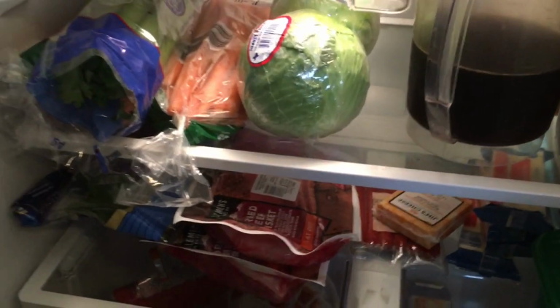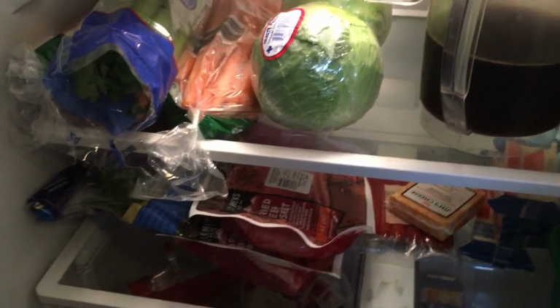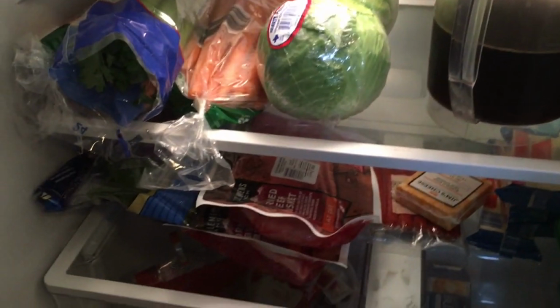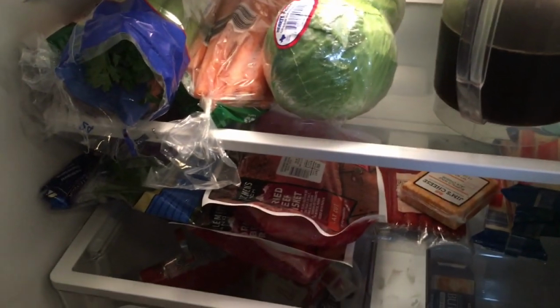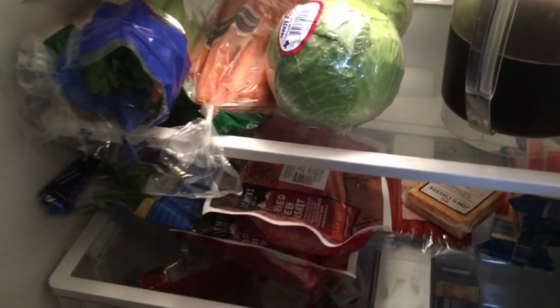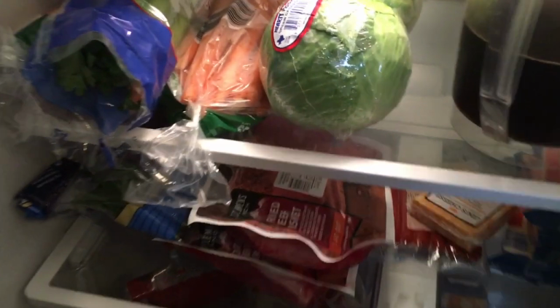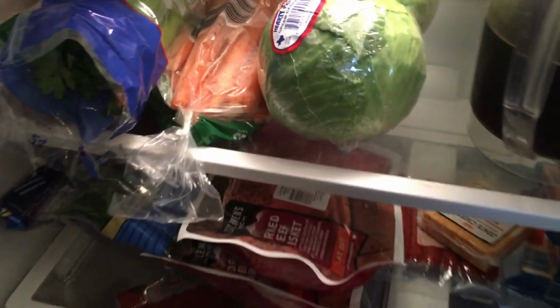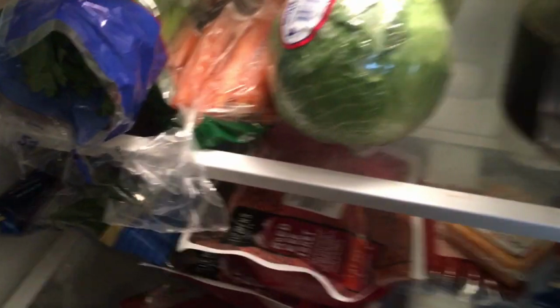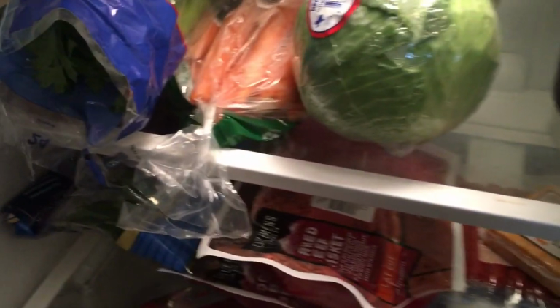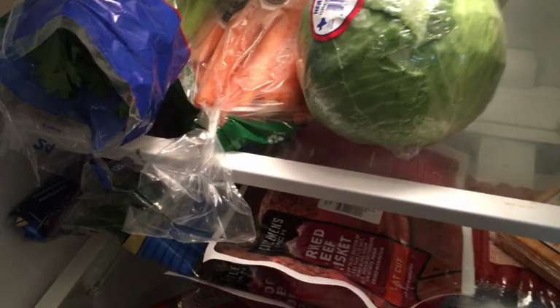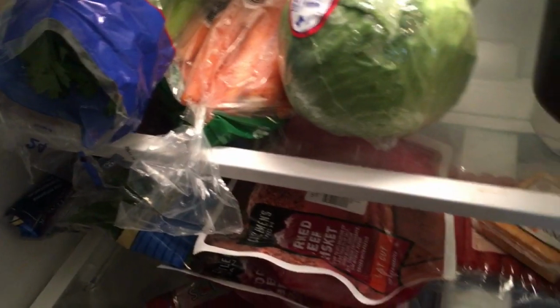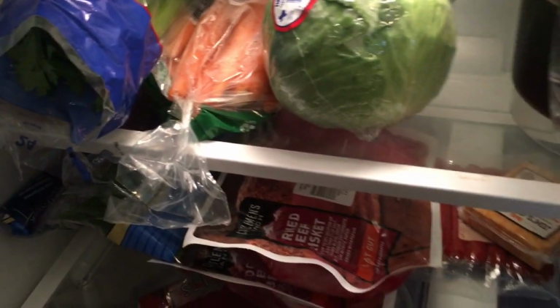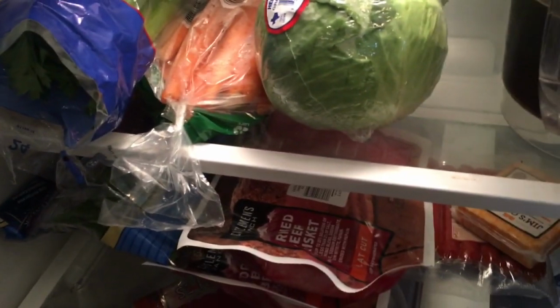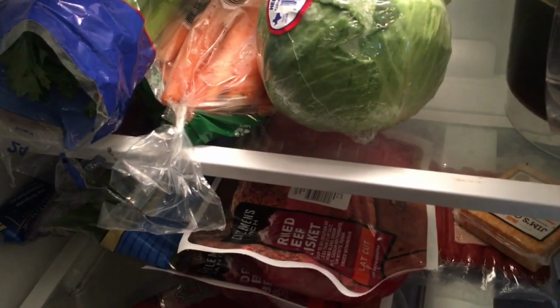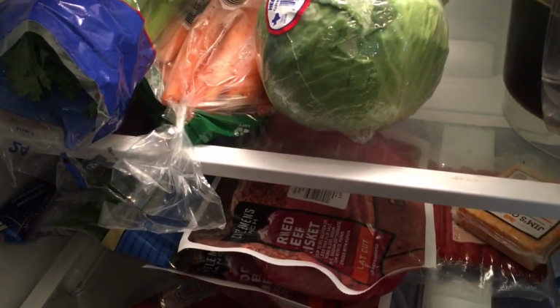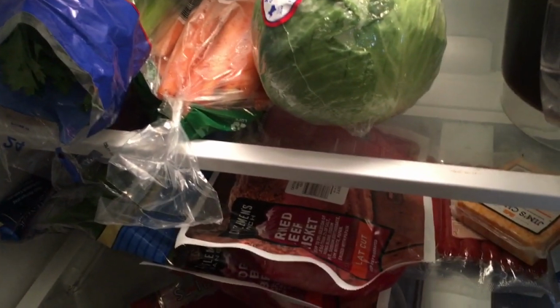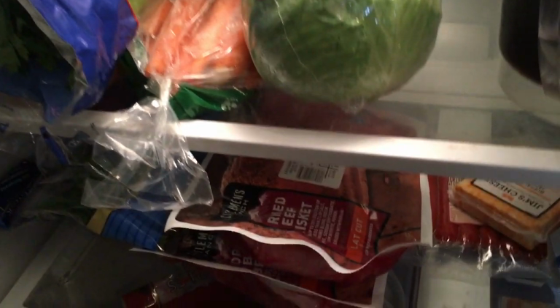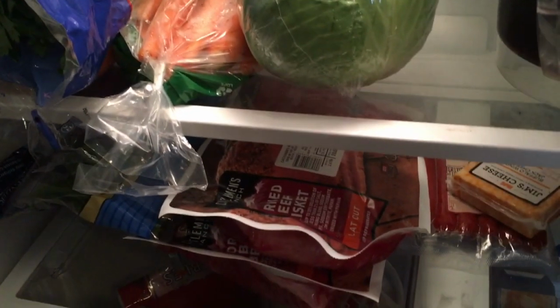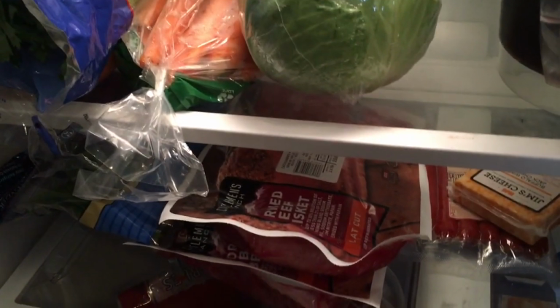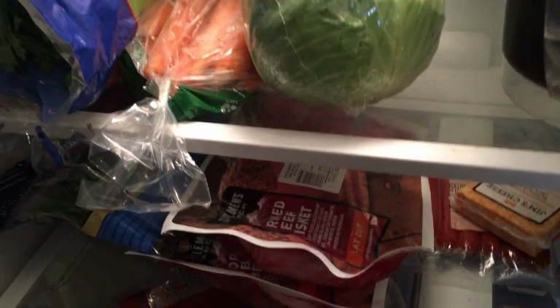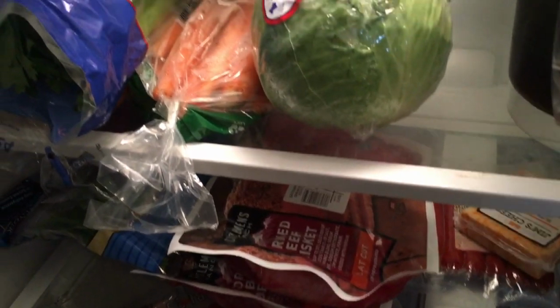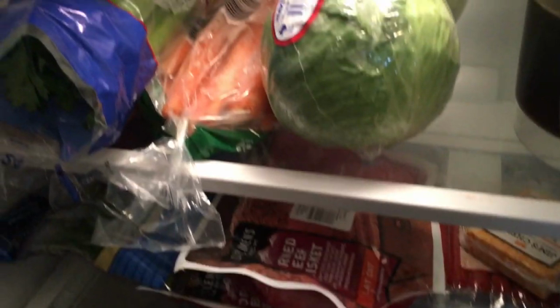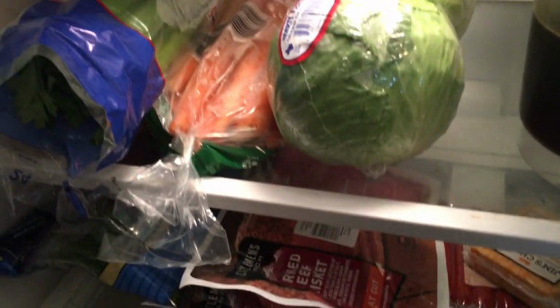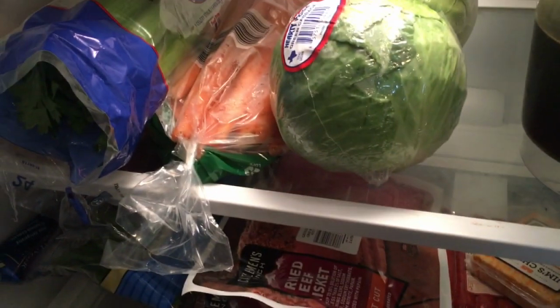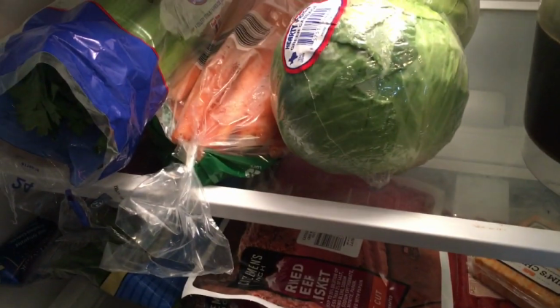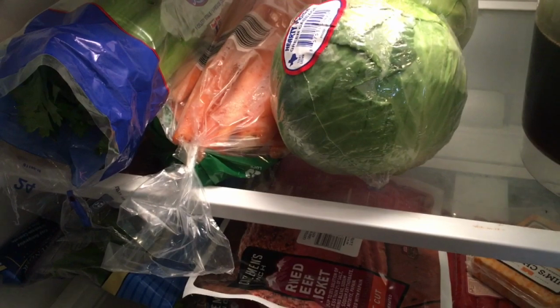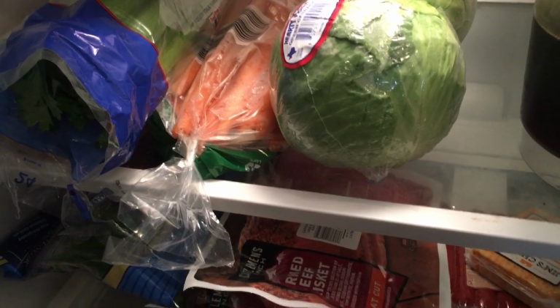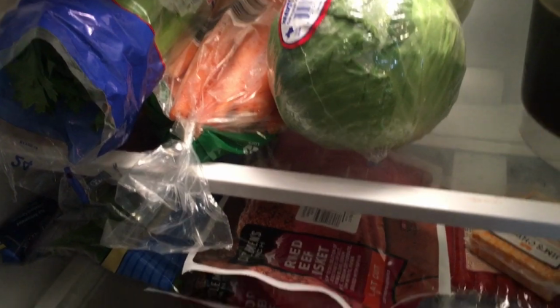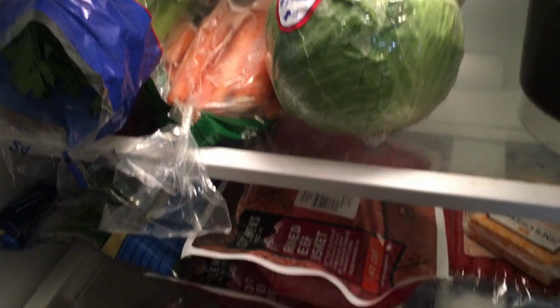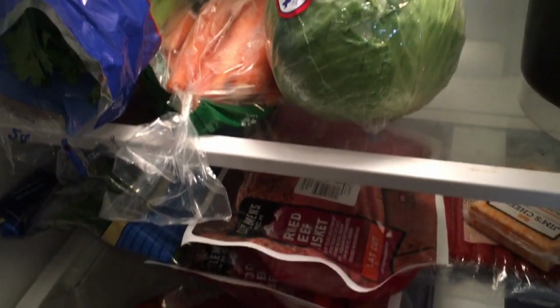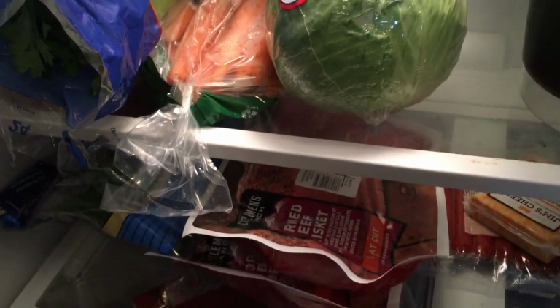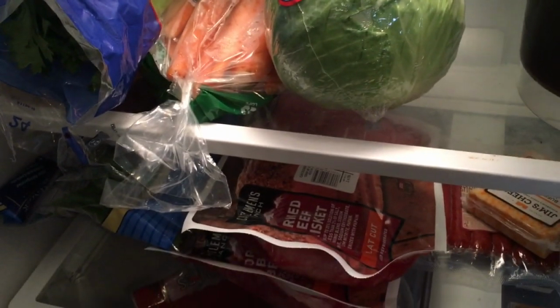Happy Thursday. Can you guess what we're going to be making this weekend? Corned beef and vegetables? Yes?